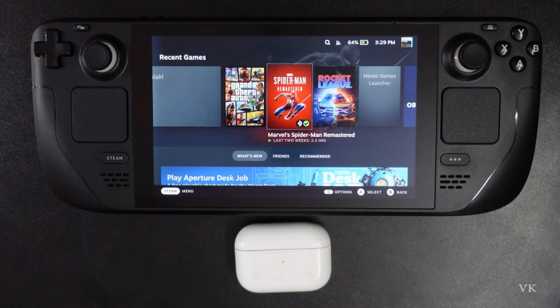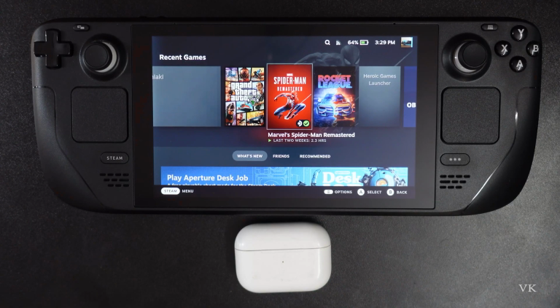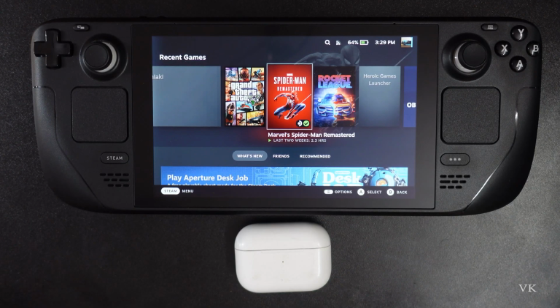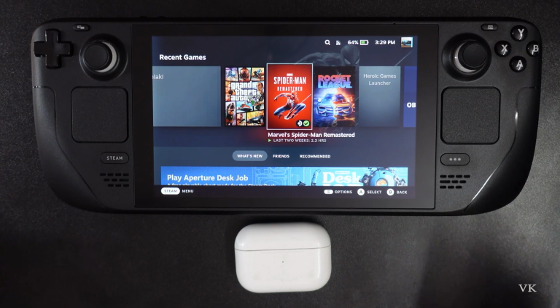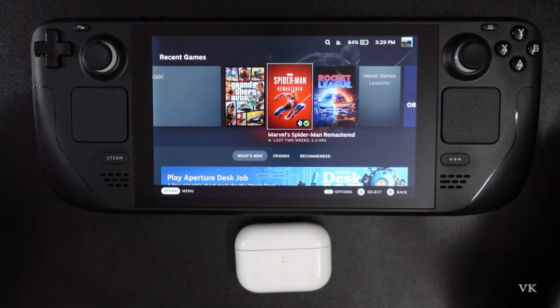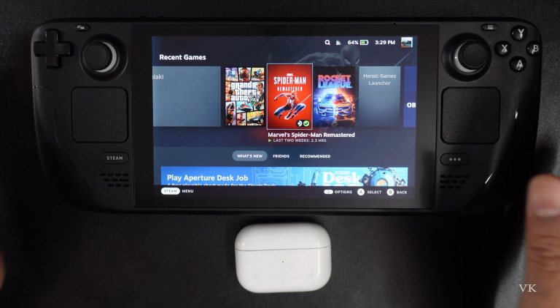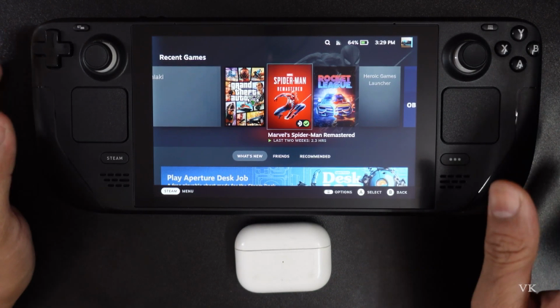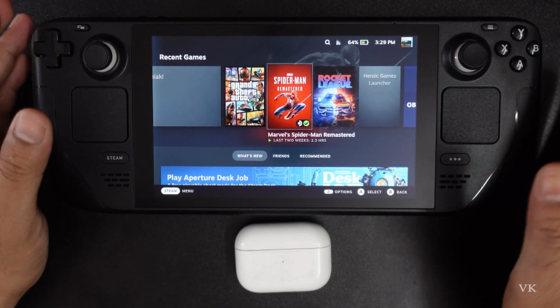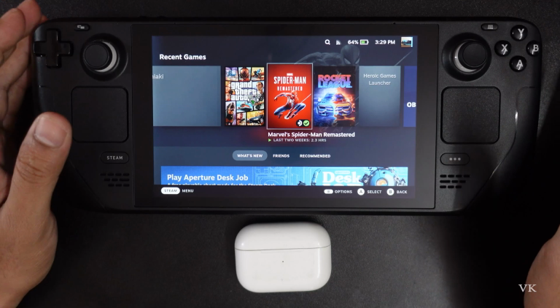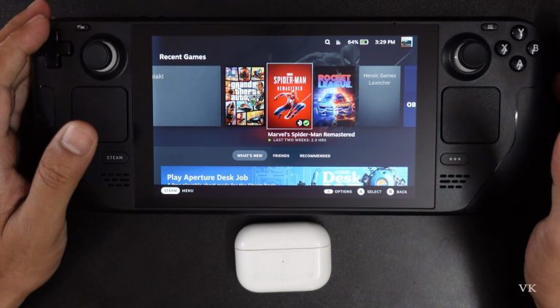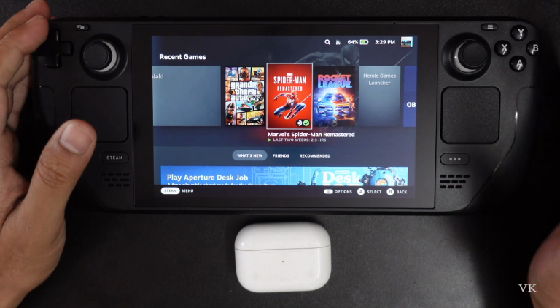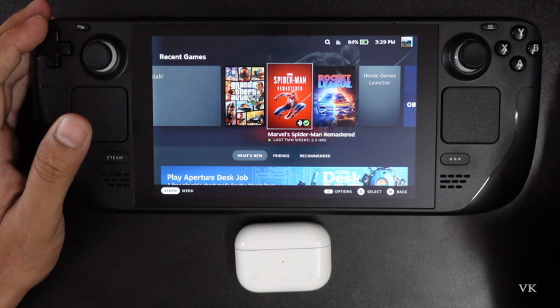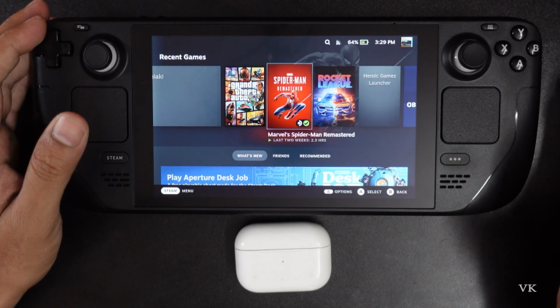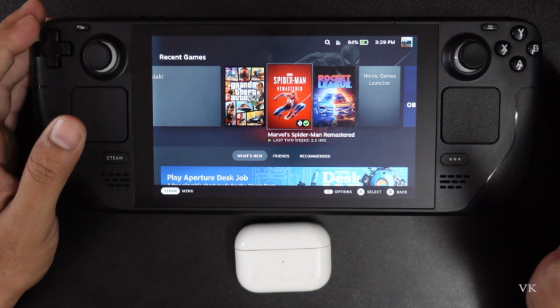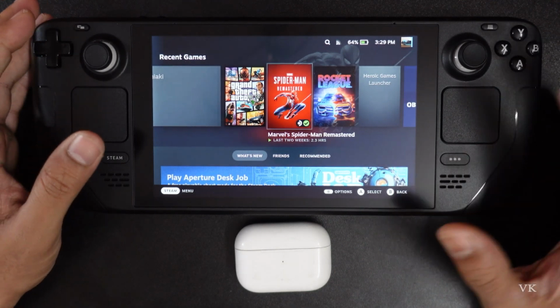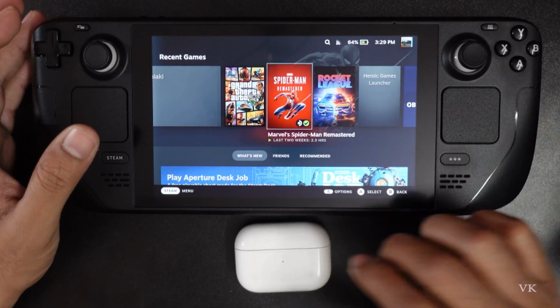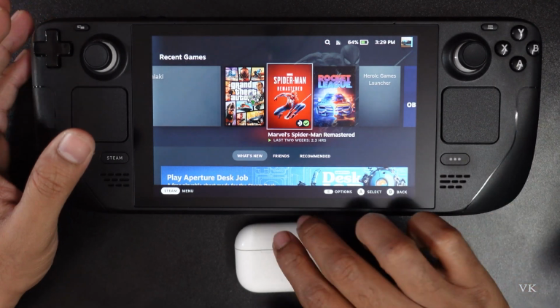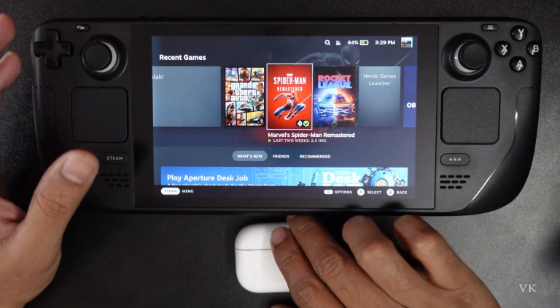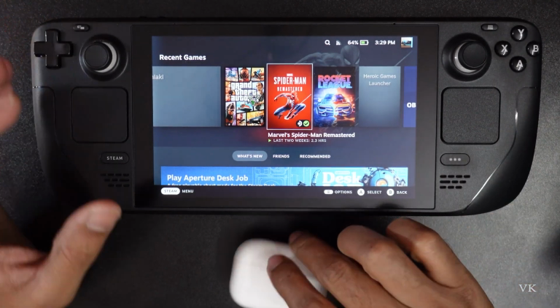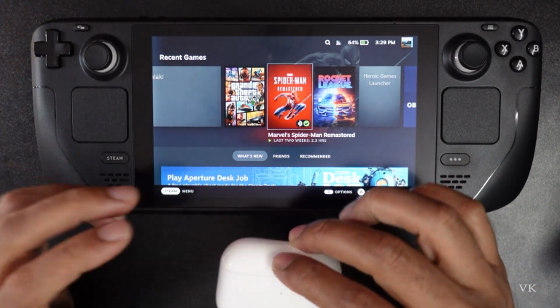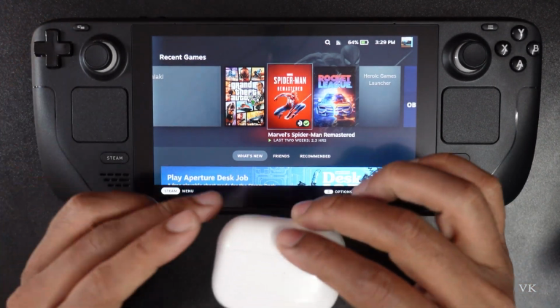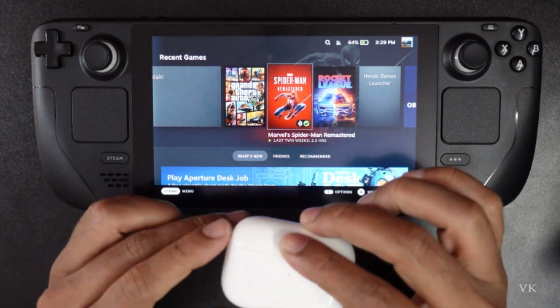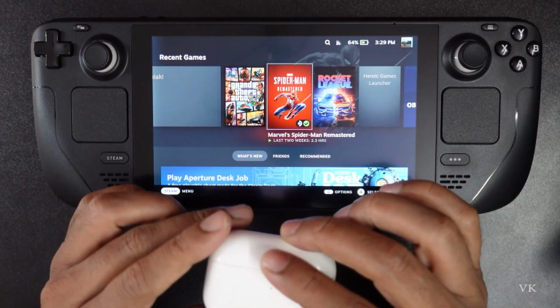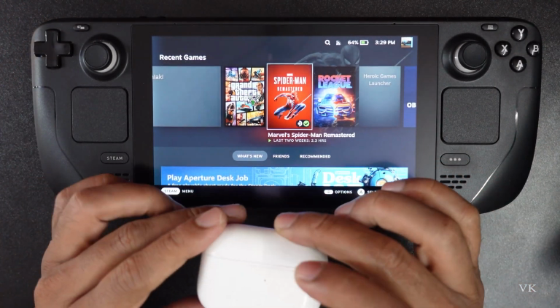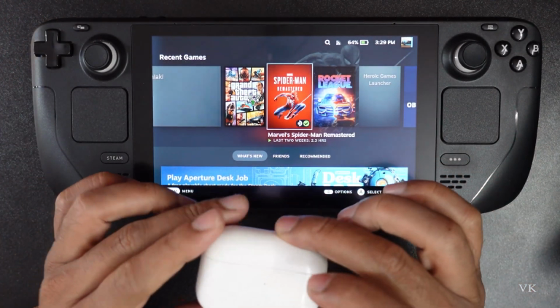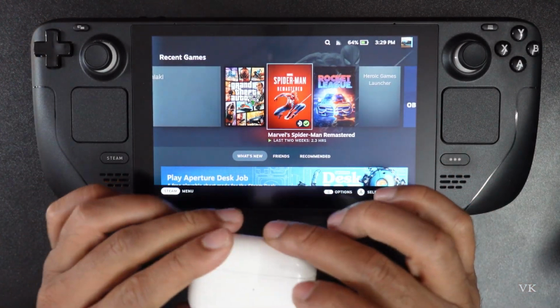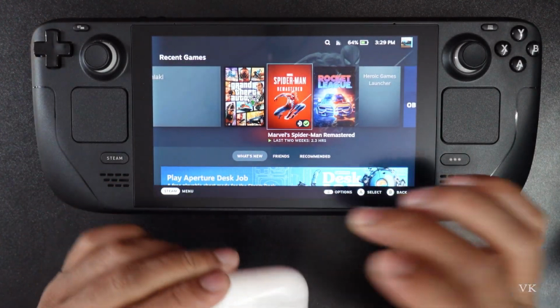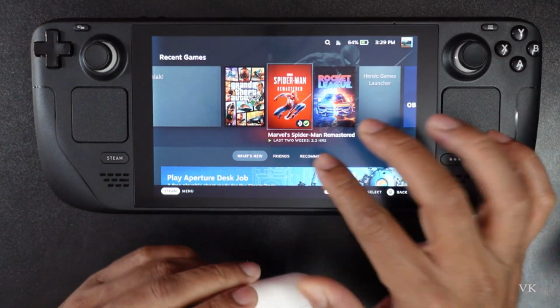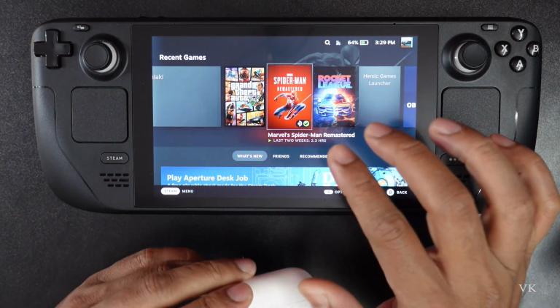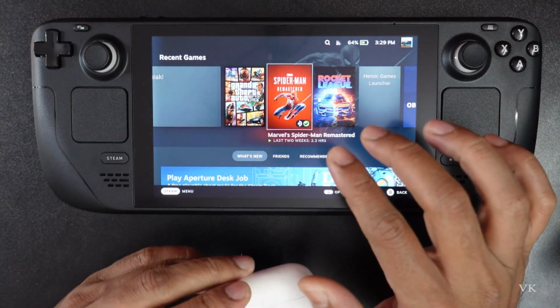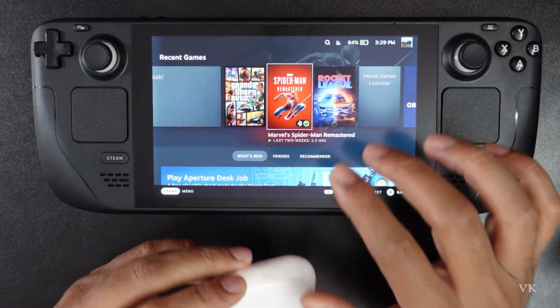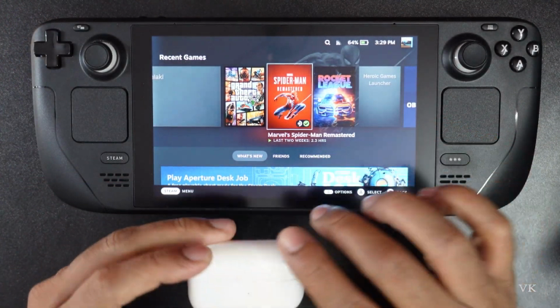Hello guys, in this video I am just going to explain how to connect your AirPods to your Steam Deck.